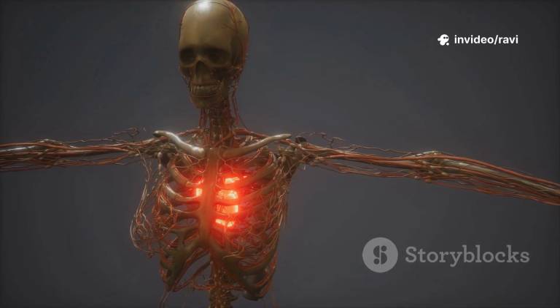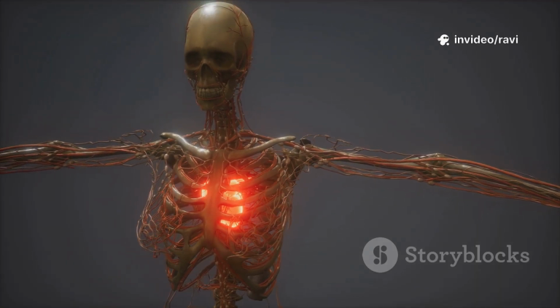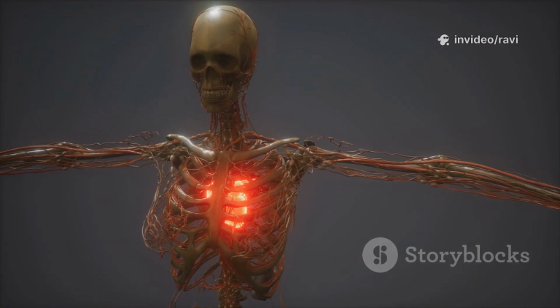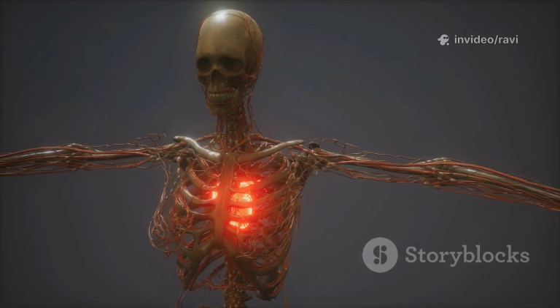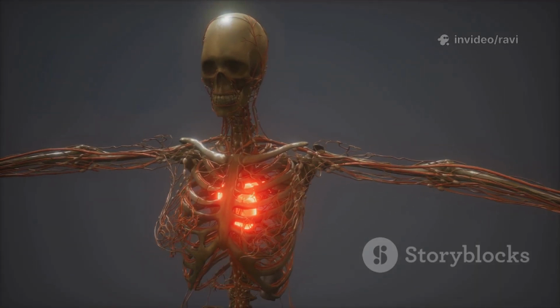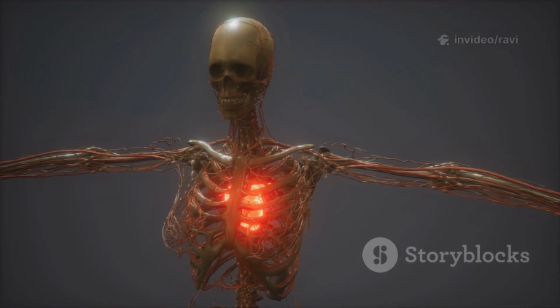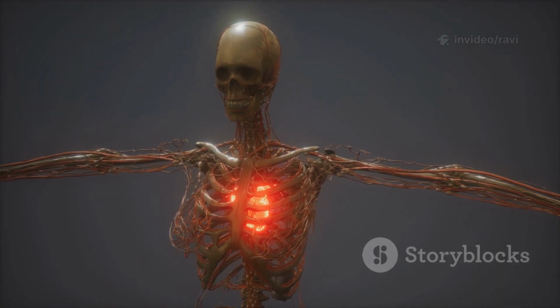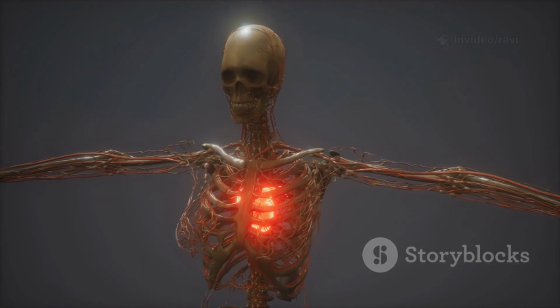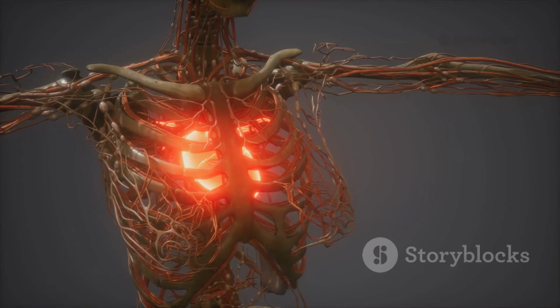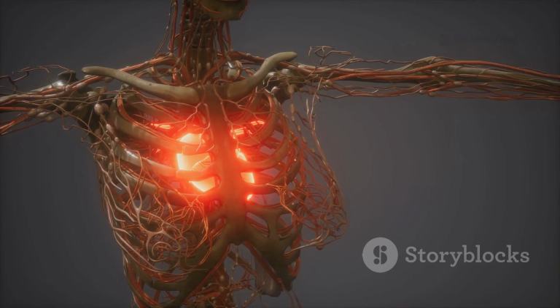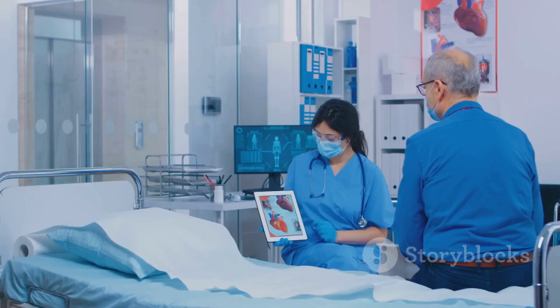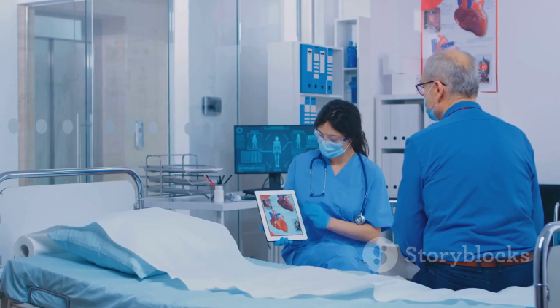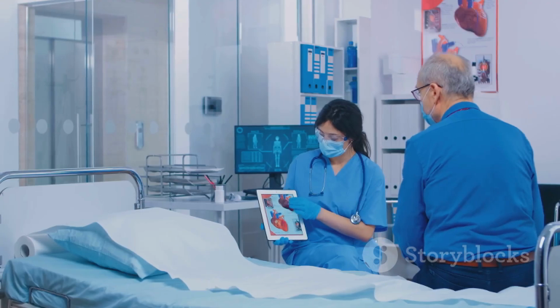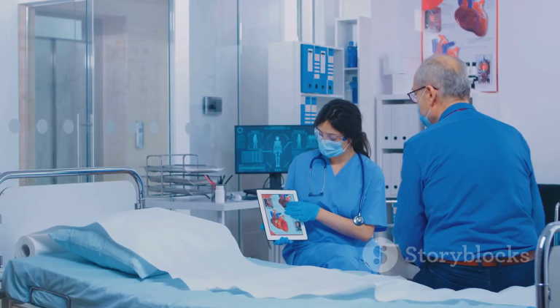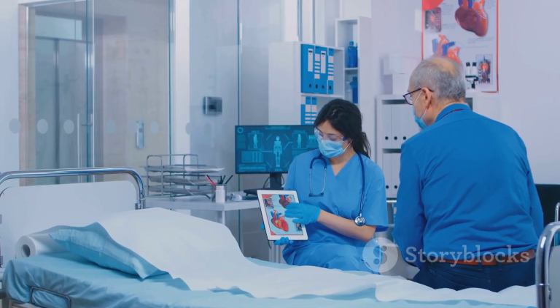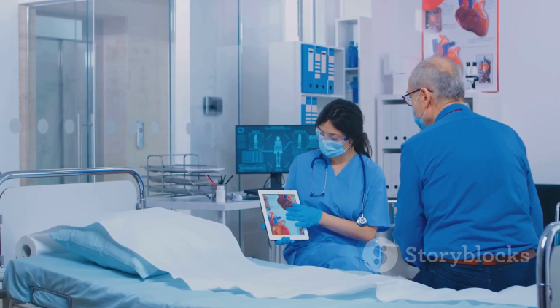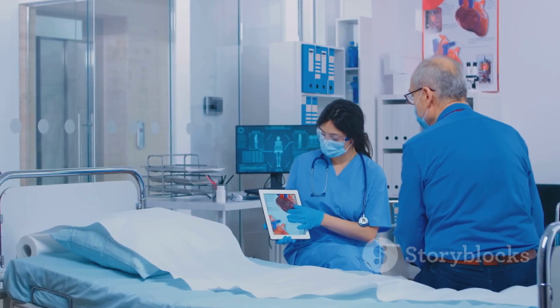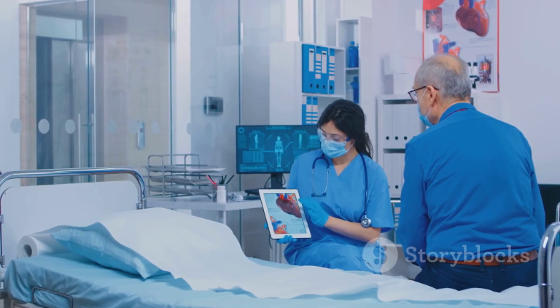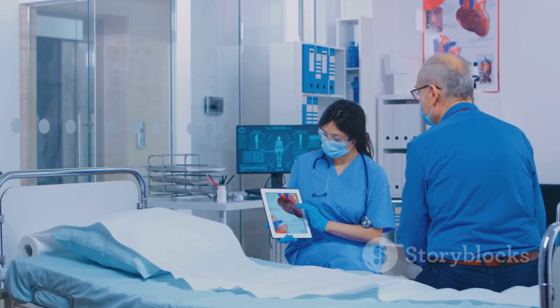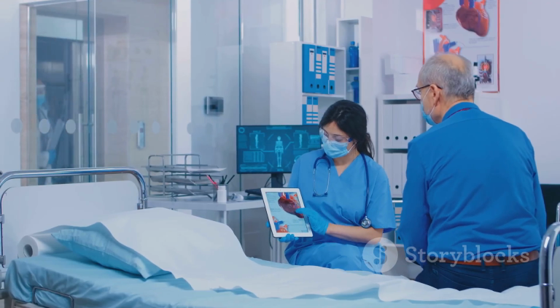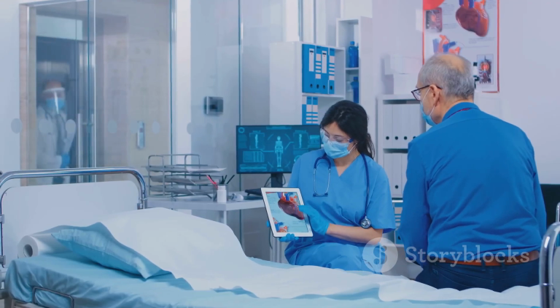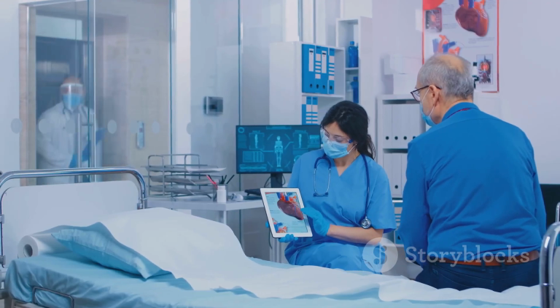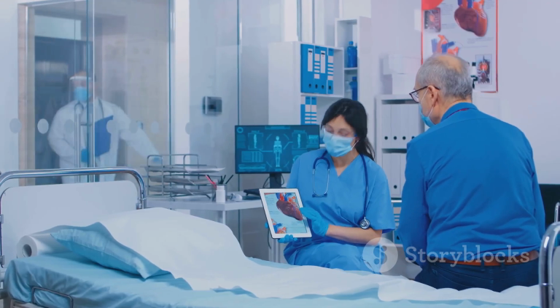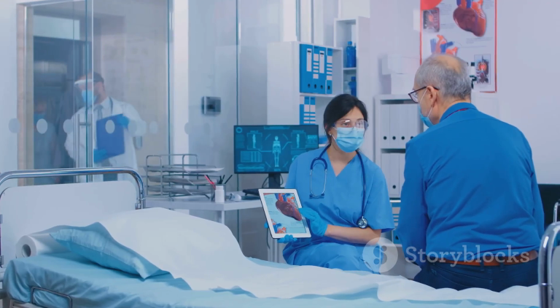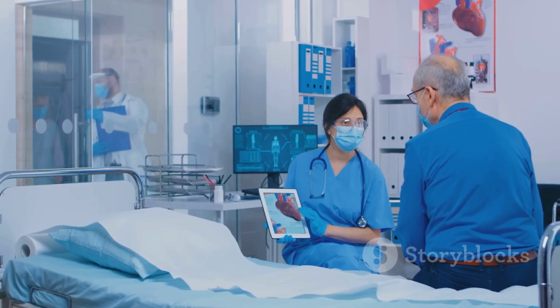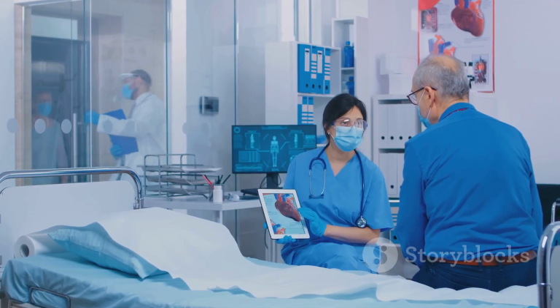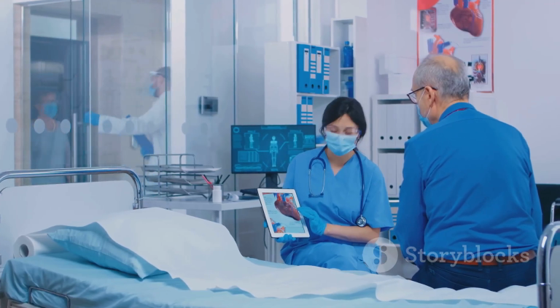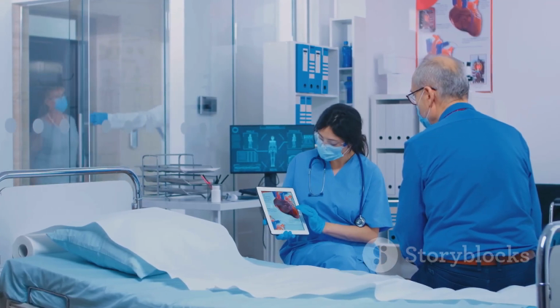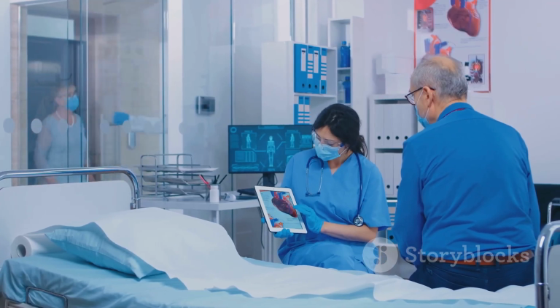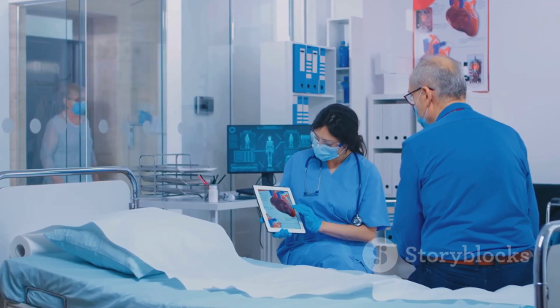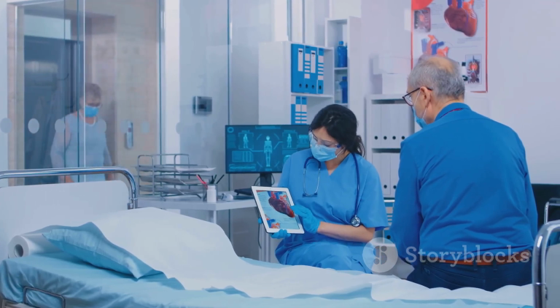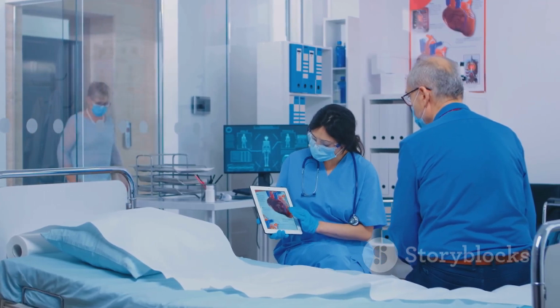The good news? Most people feel better quickly and get back to daily life soon. Always talk to your doctor for advice.